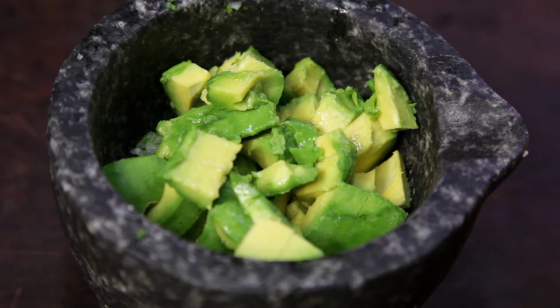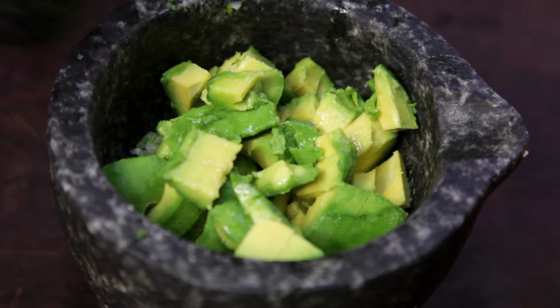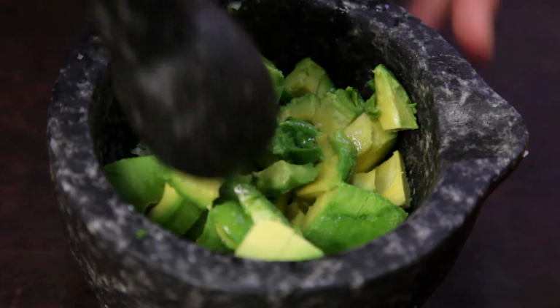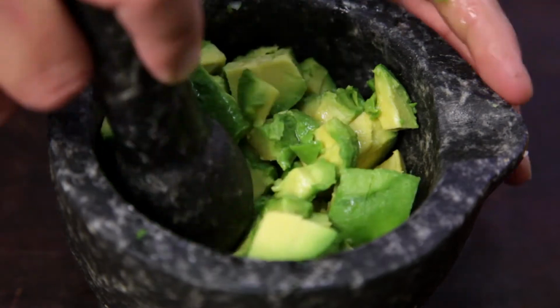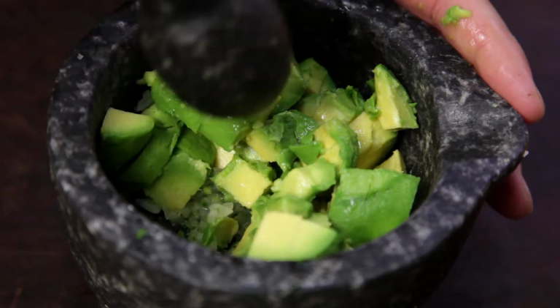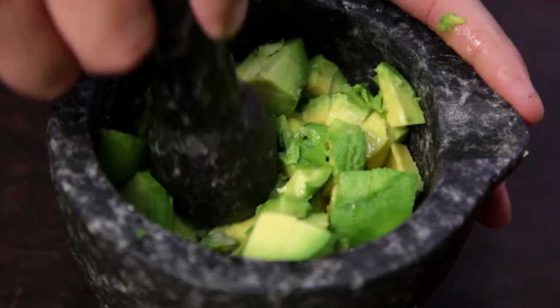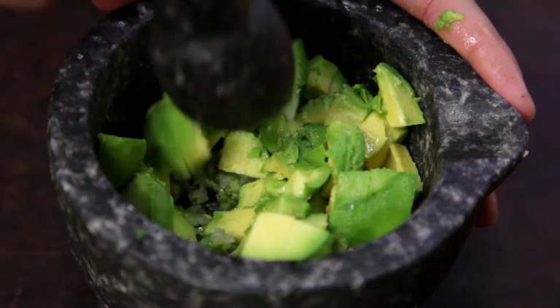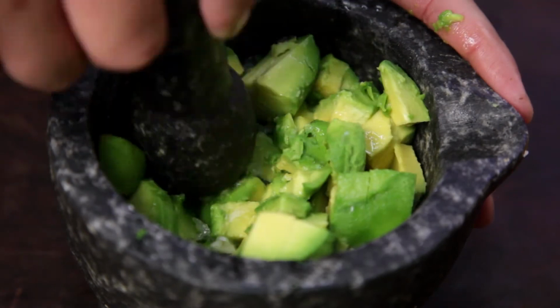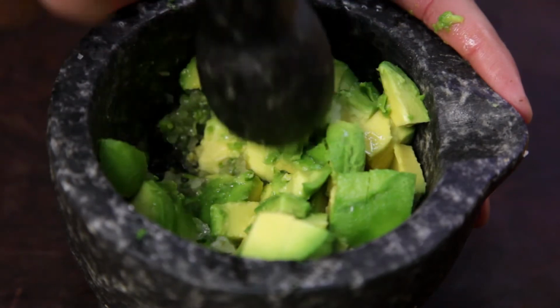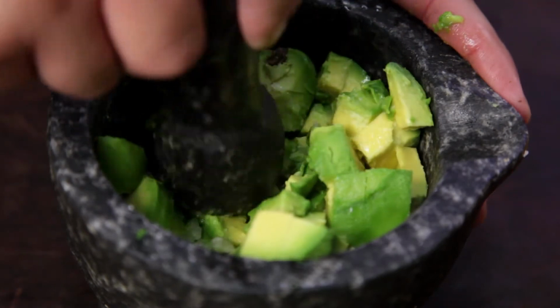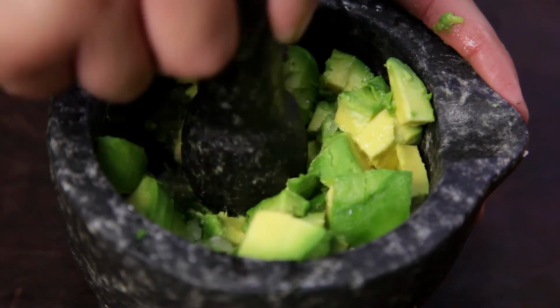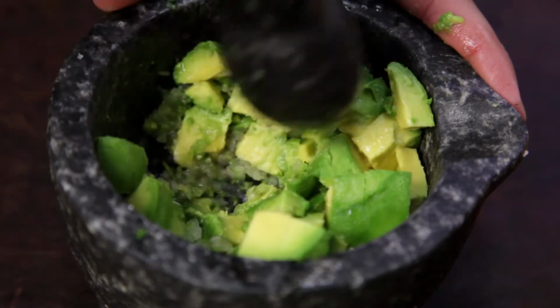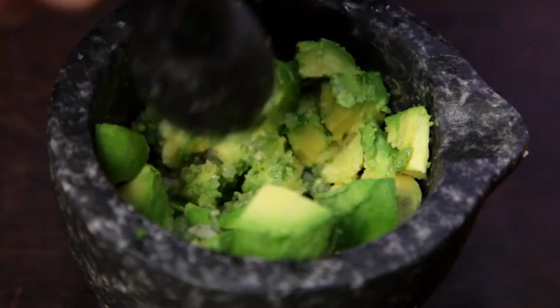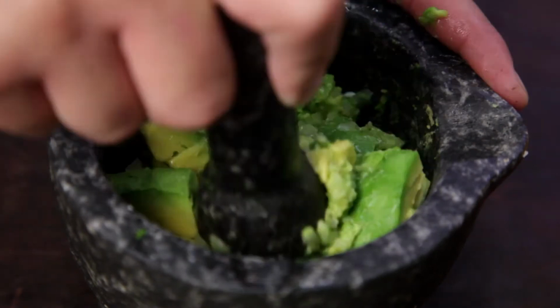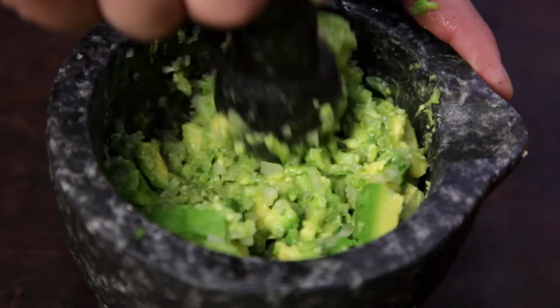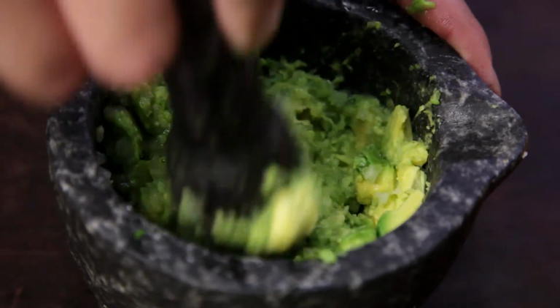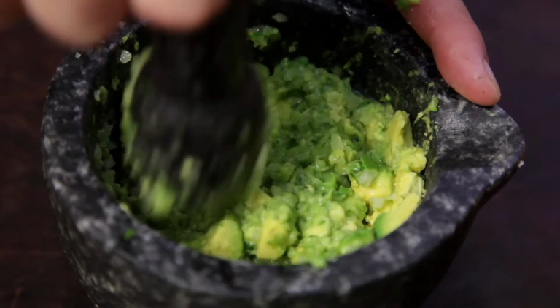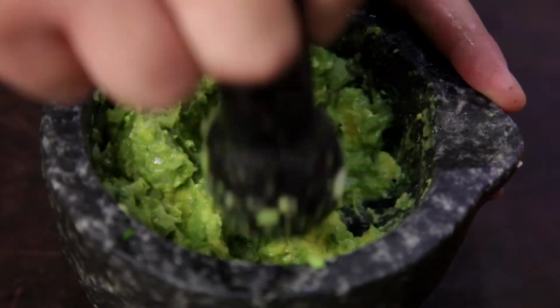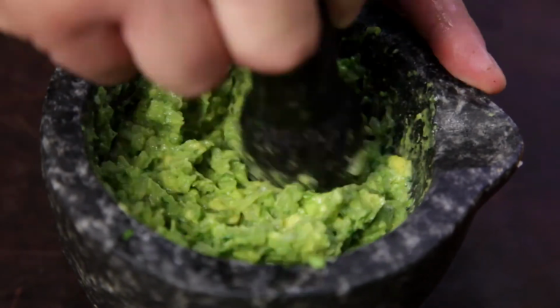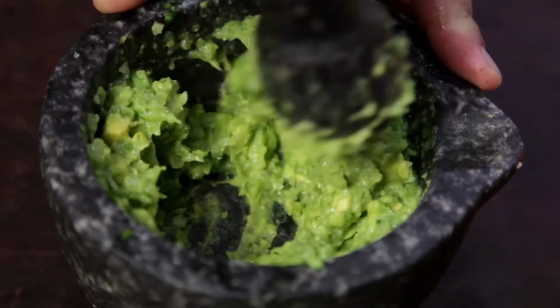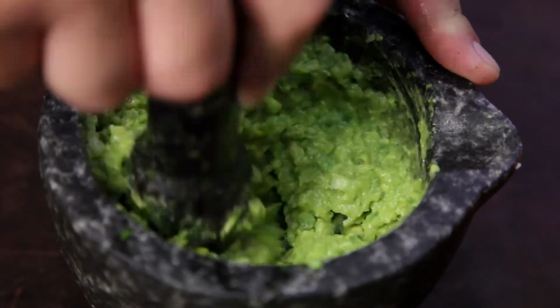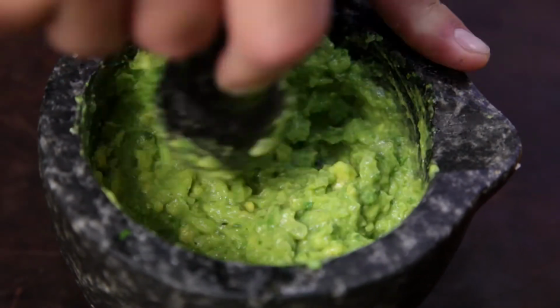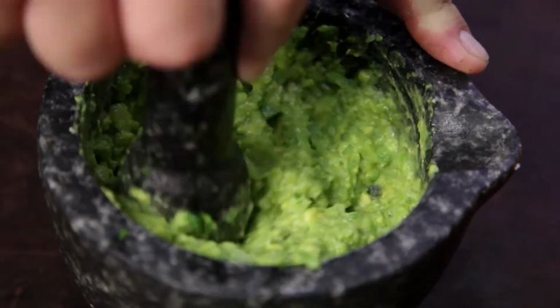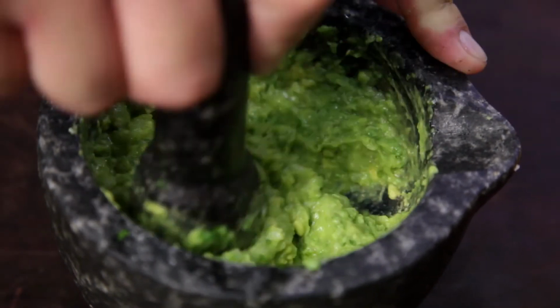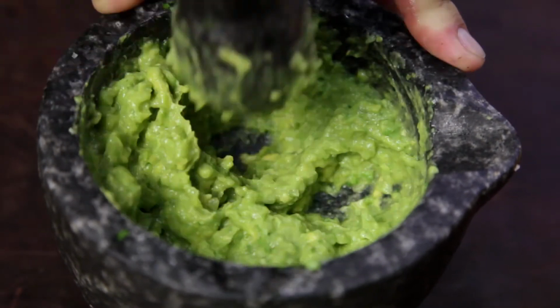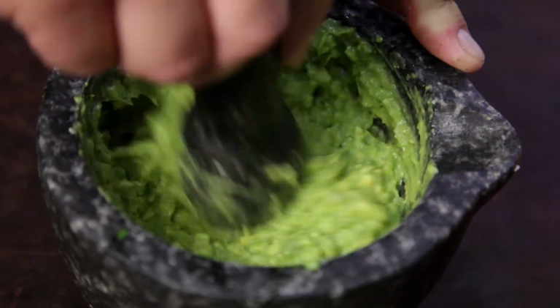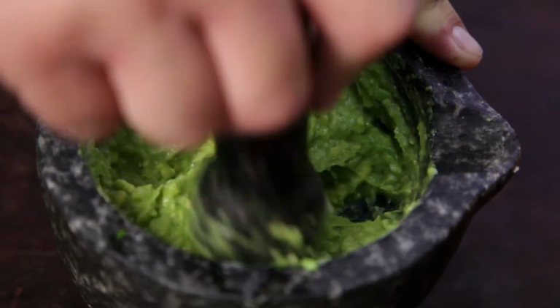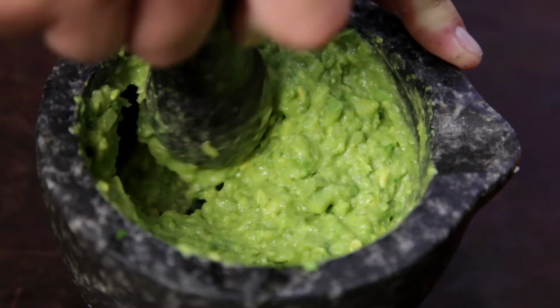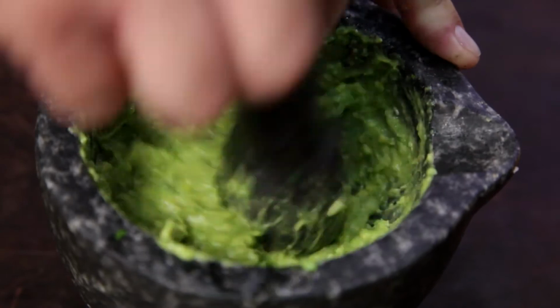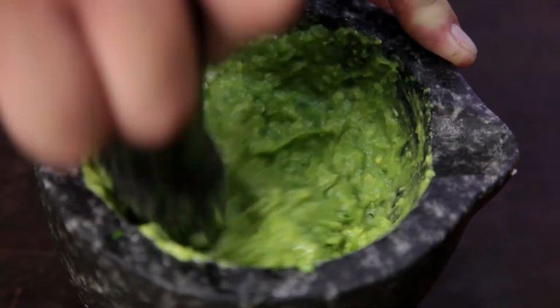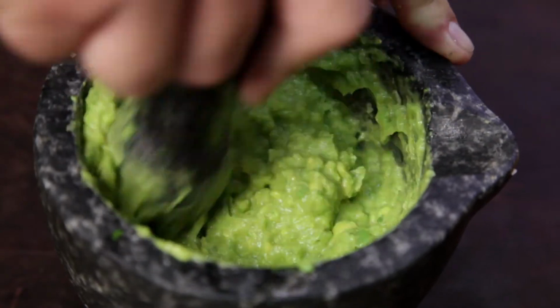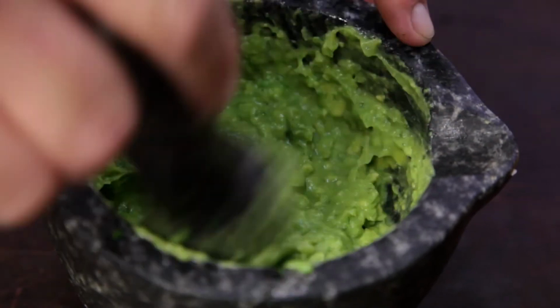Crush the avocado into the coriander and onion mix, and continue until fully combined.